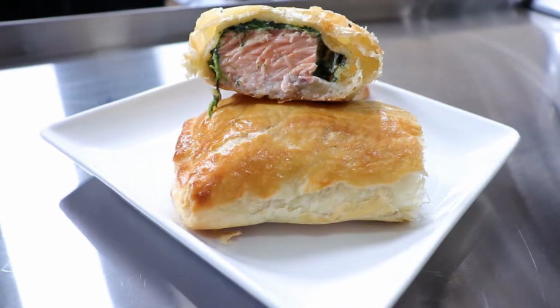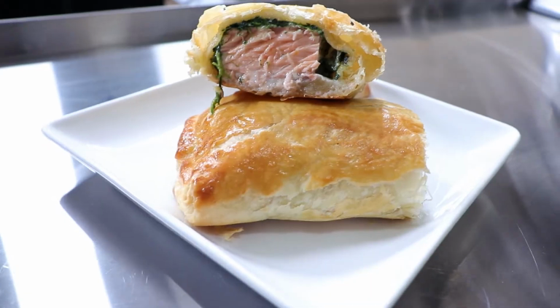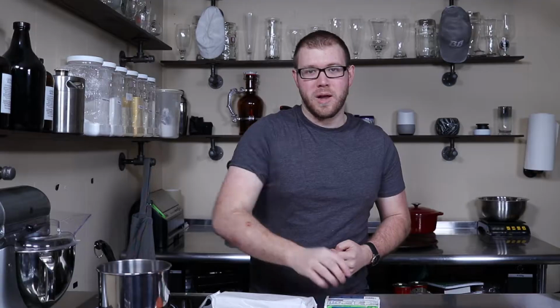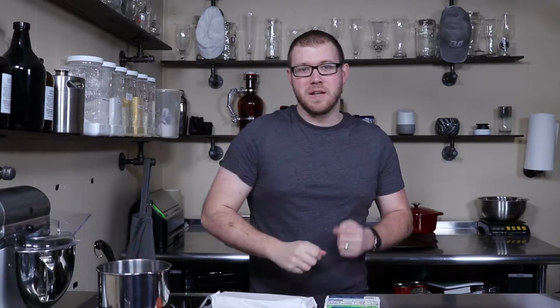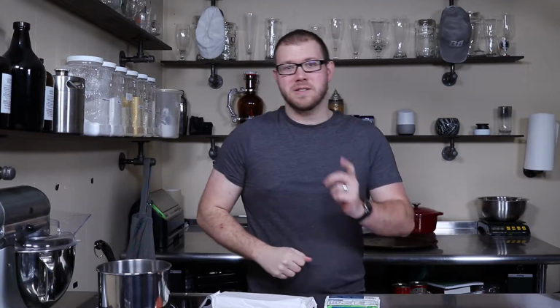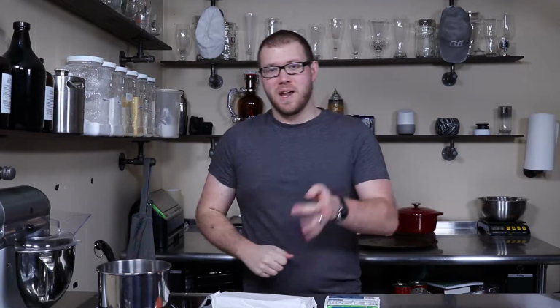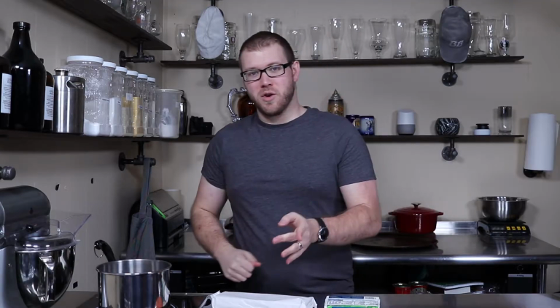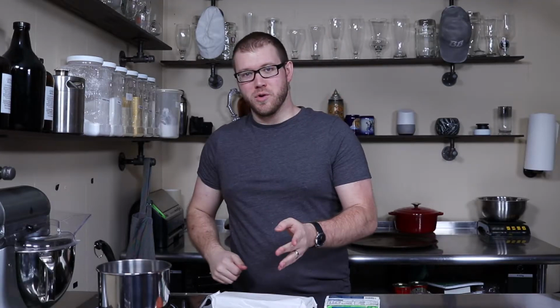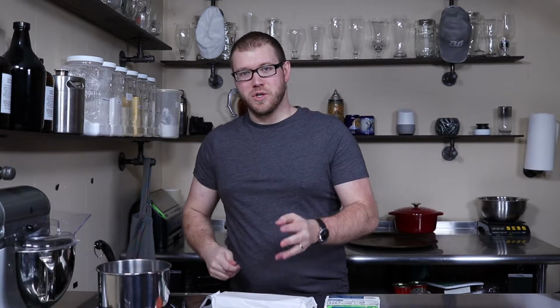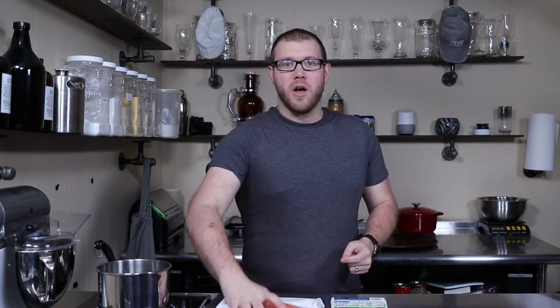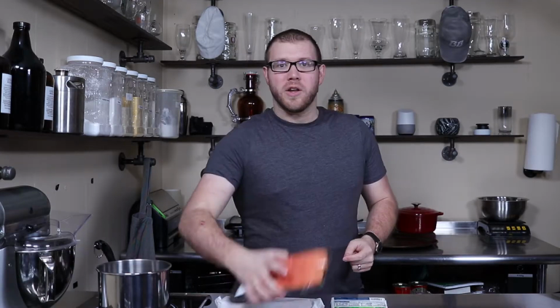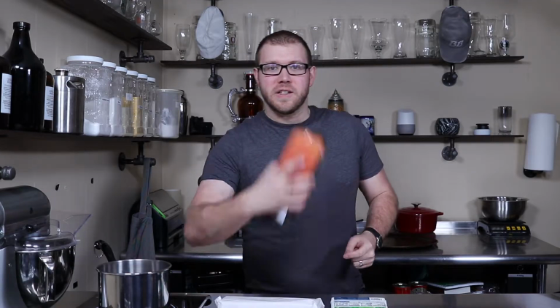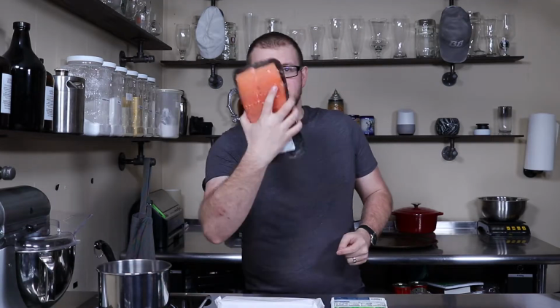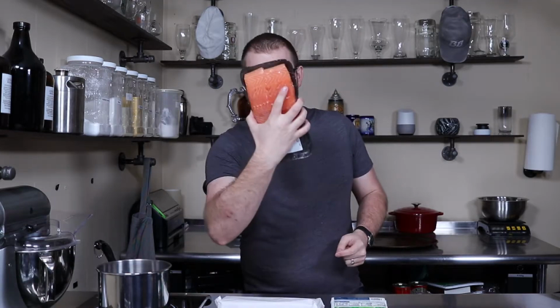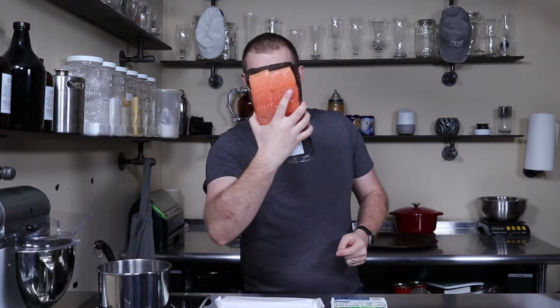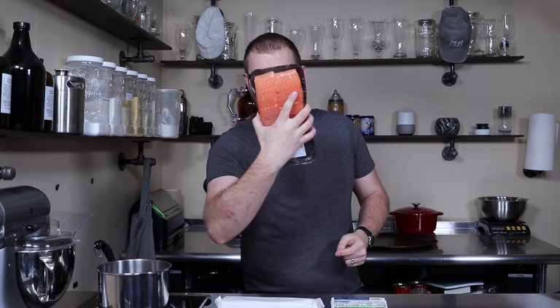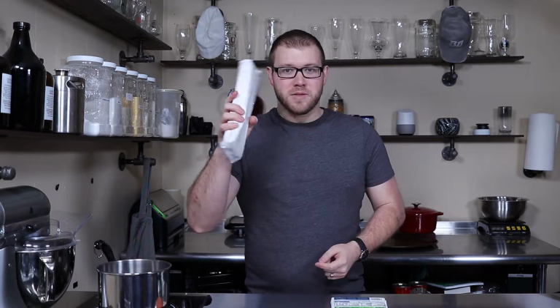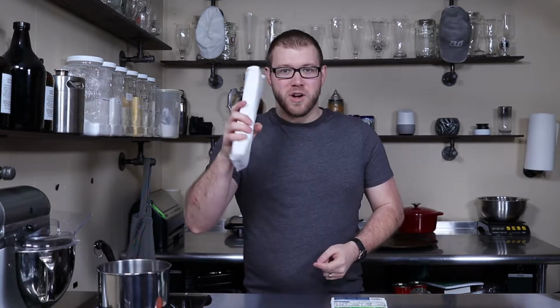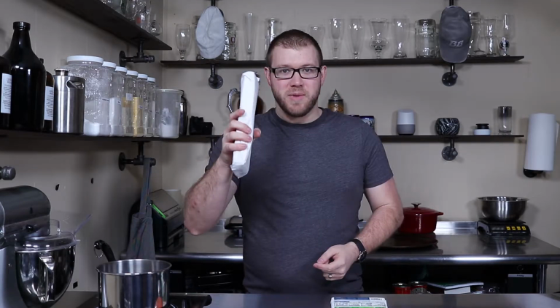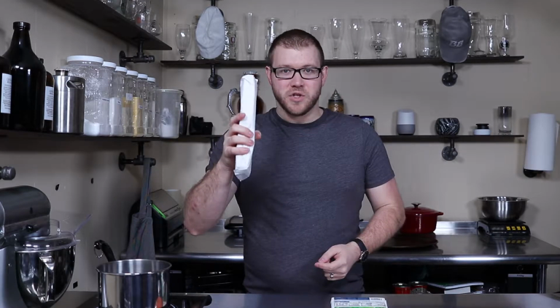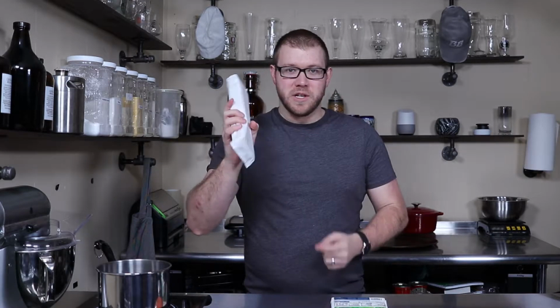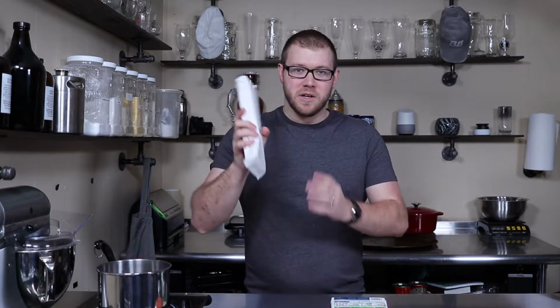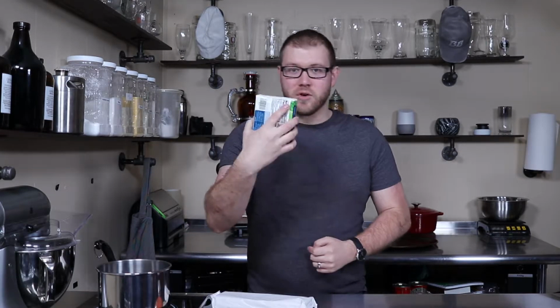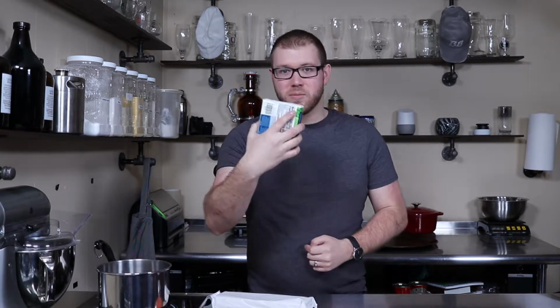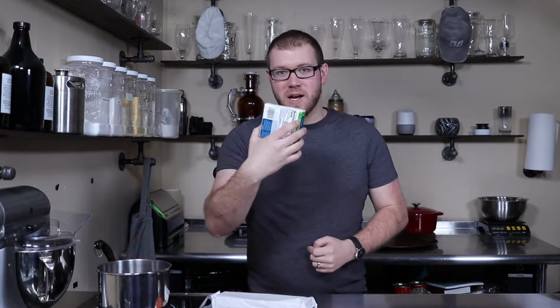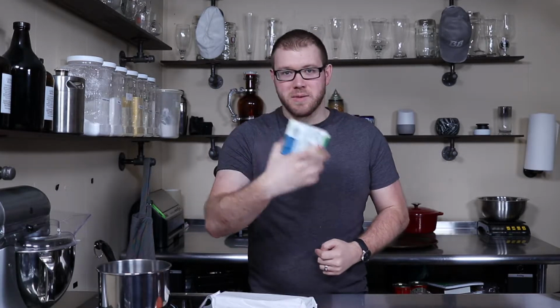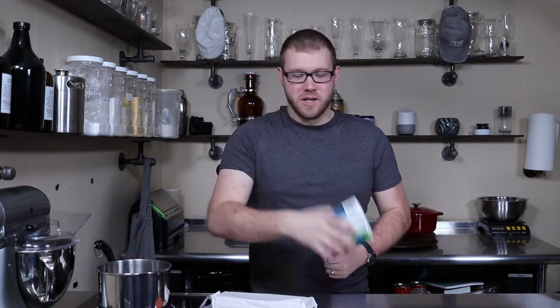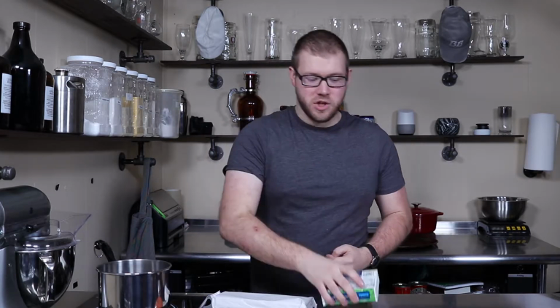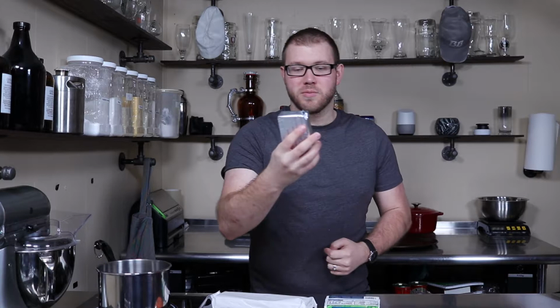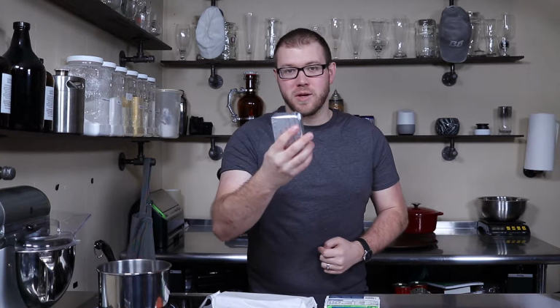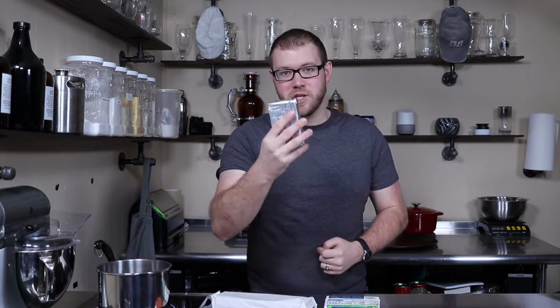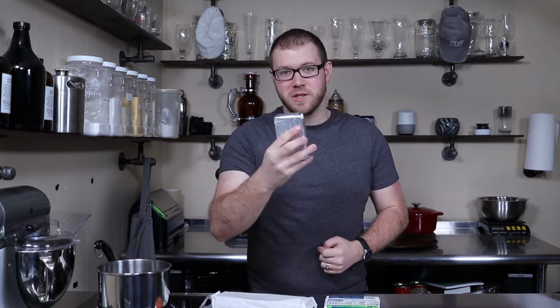We're going to make salmon en croûte. All you need is some salmon, some puff pastry, a frozen block of spinach, and some cream cheese.